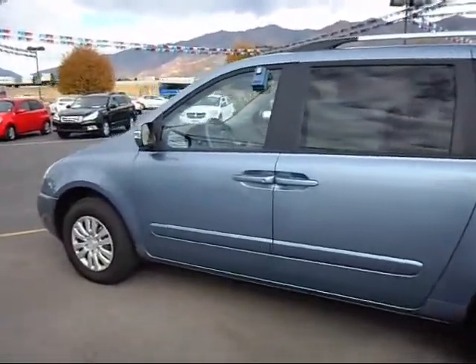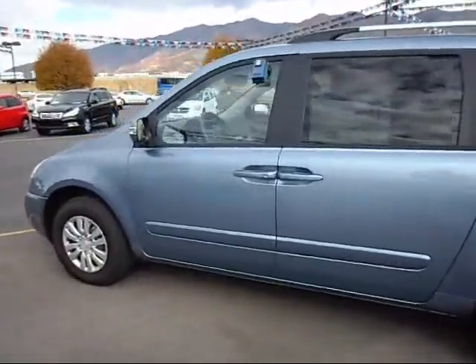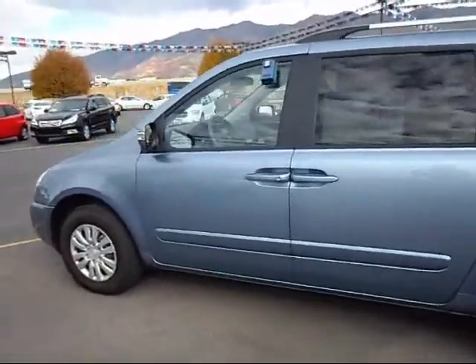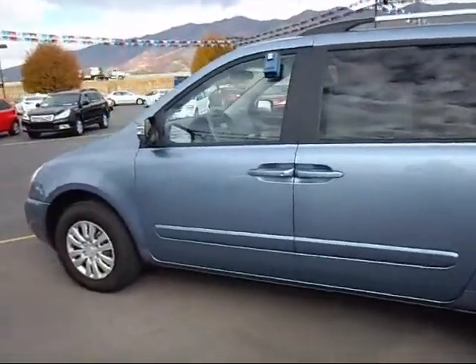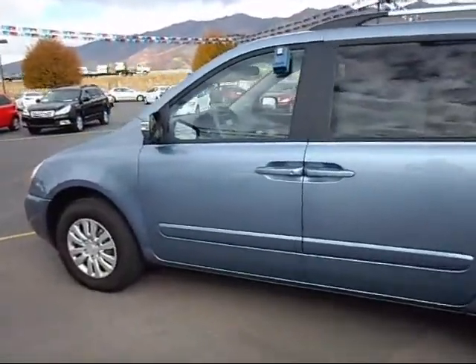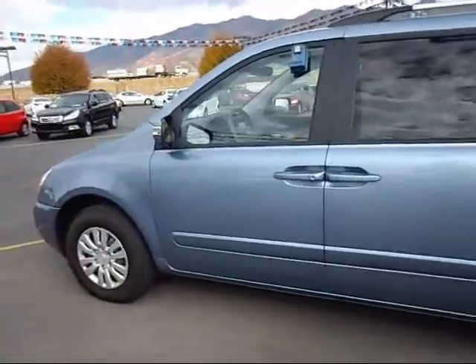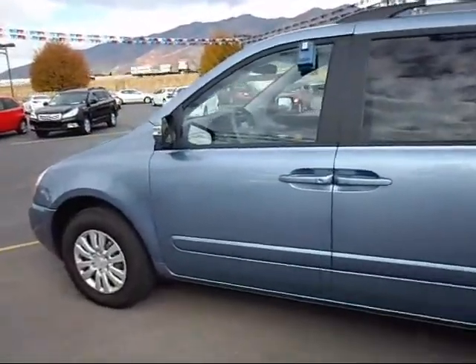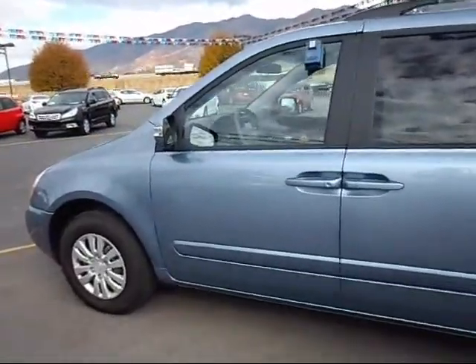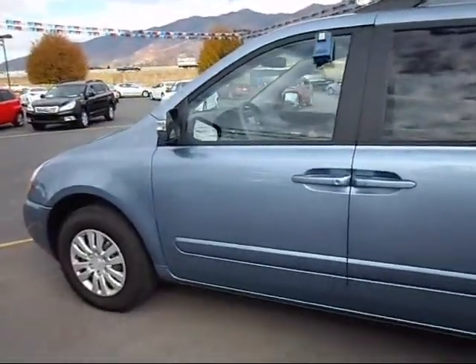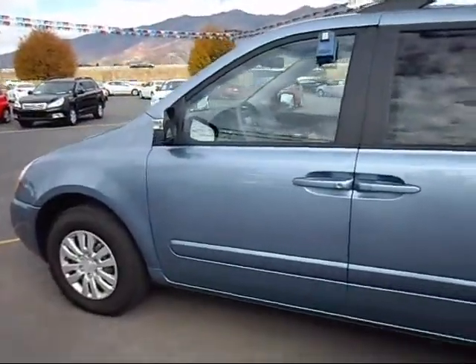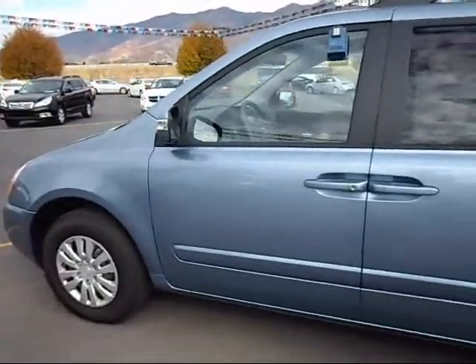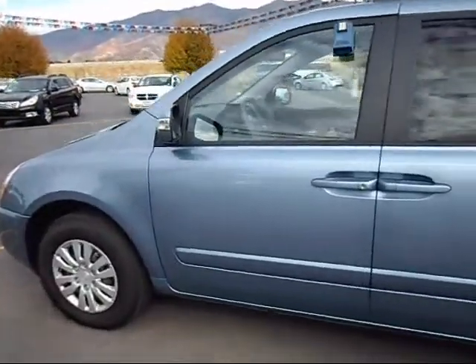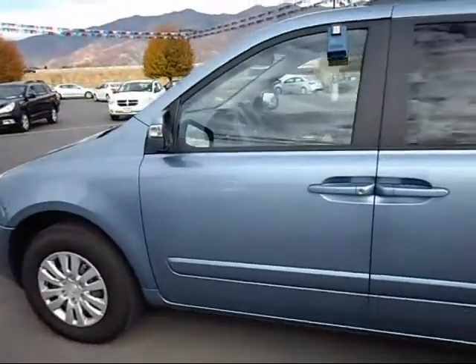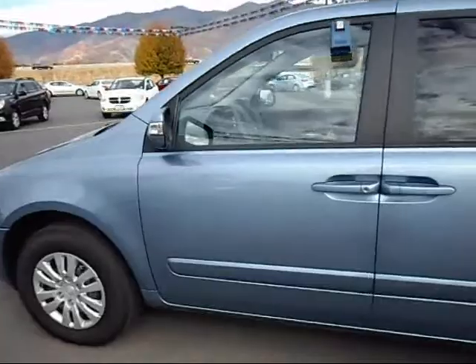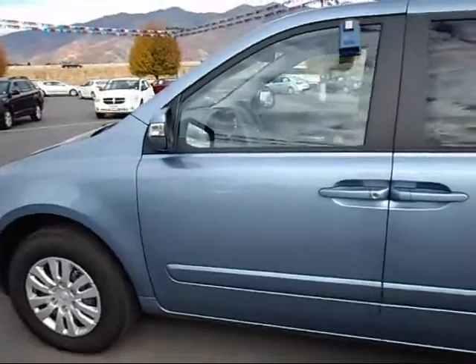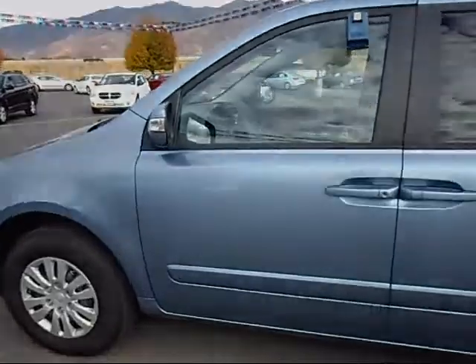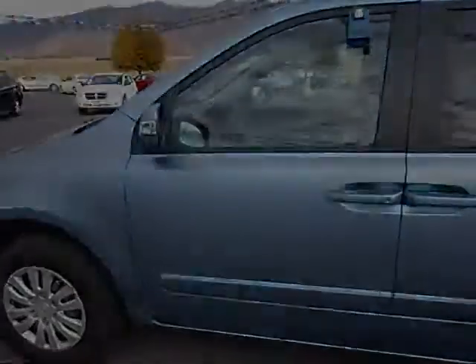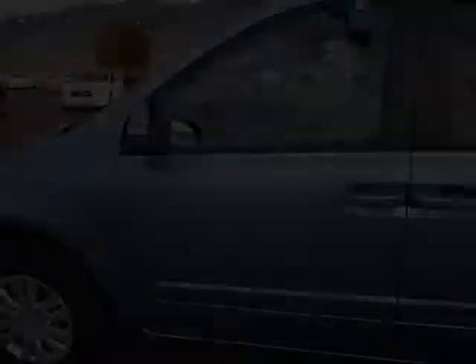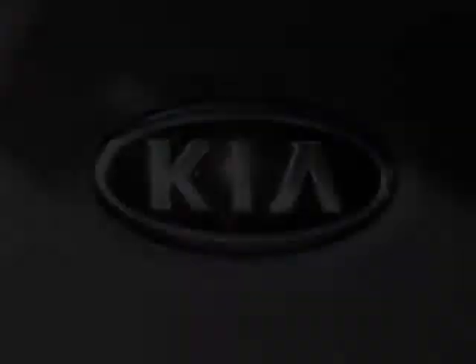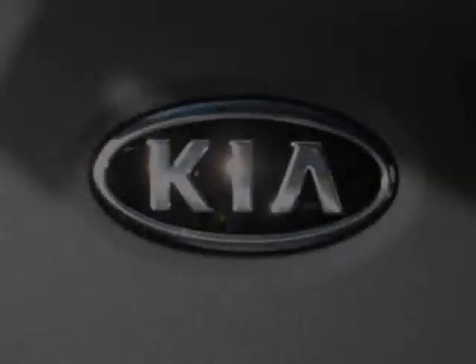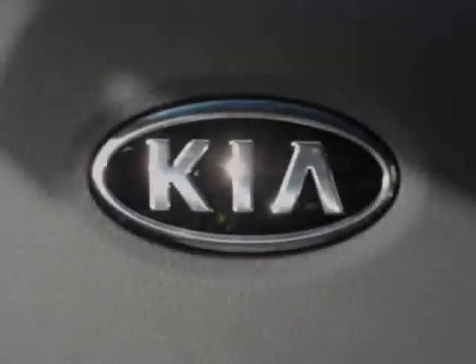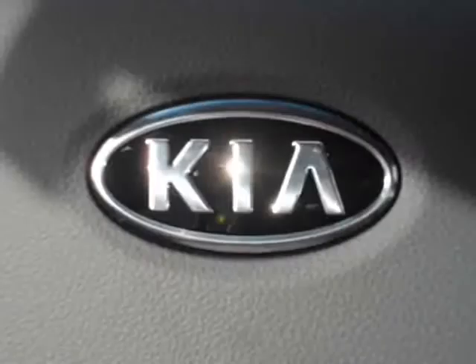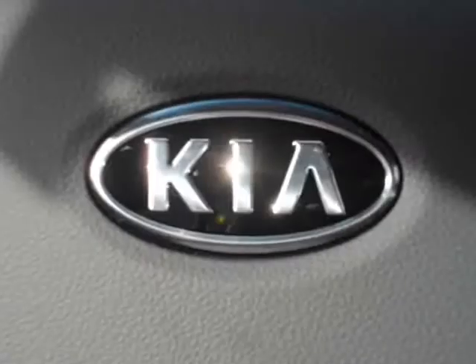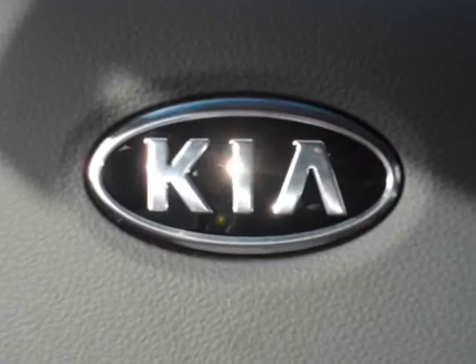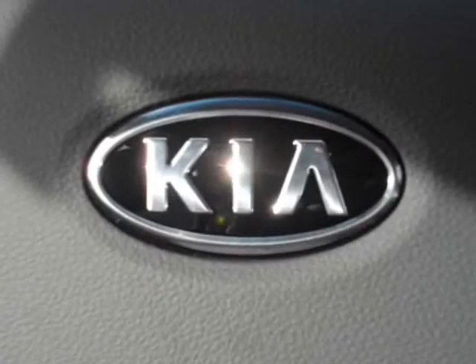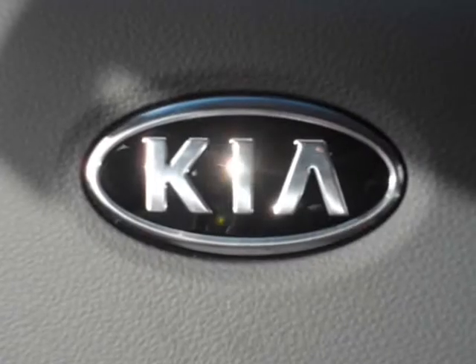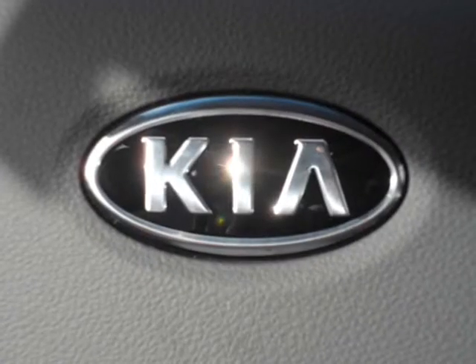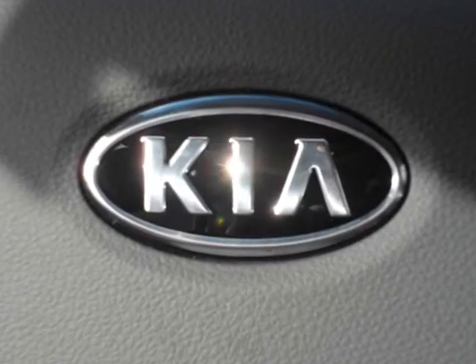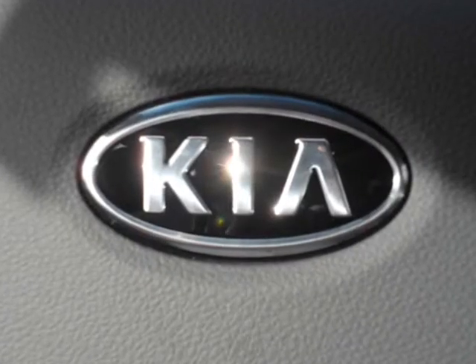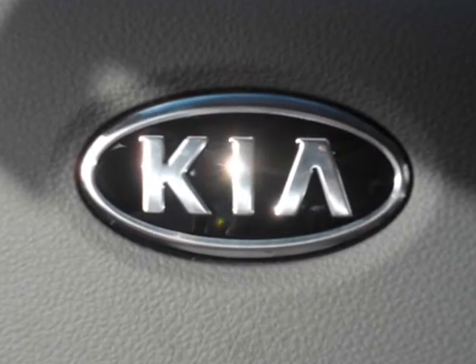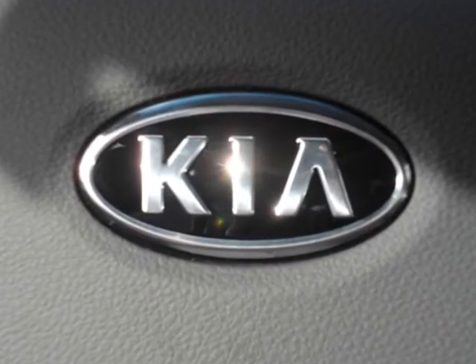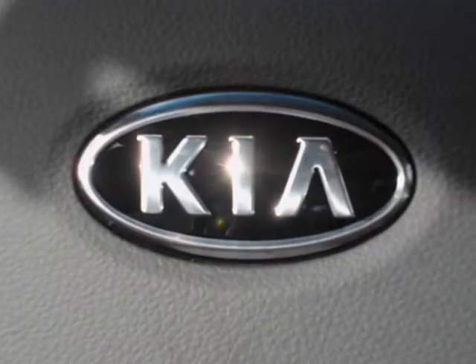You'll never know what you're missing if you don't come in and find out for yourself Kia's power to surprise. See you at the dealership!